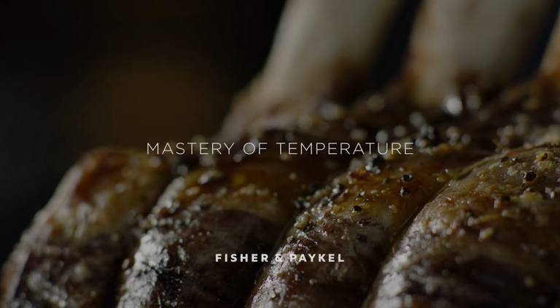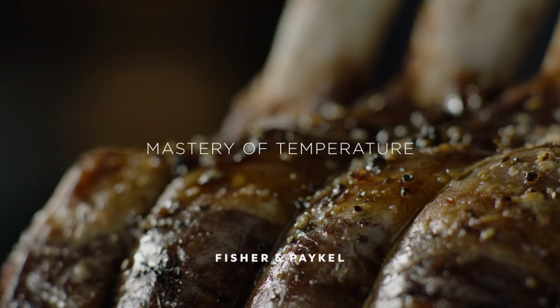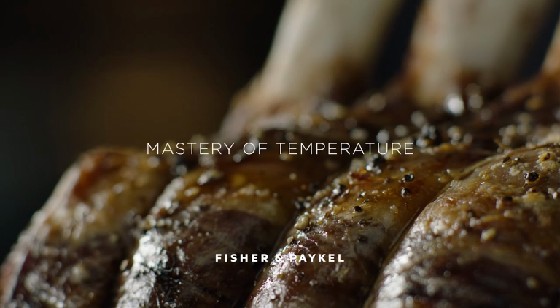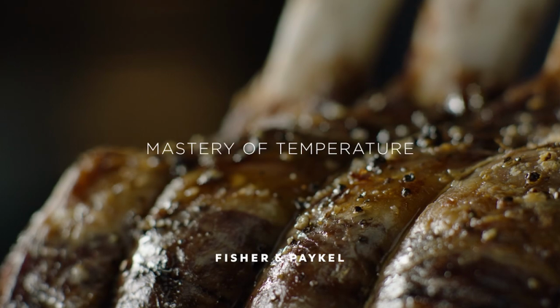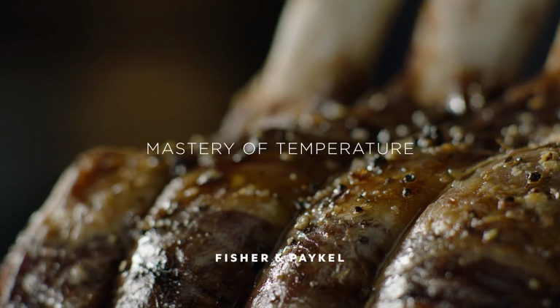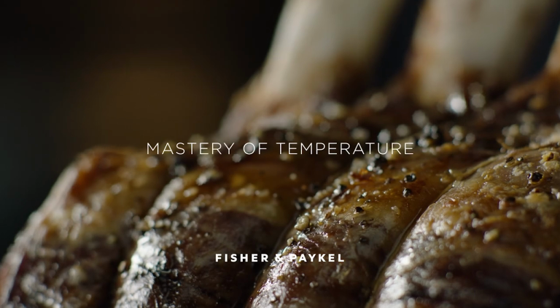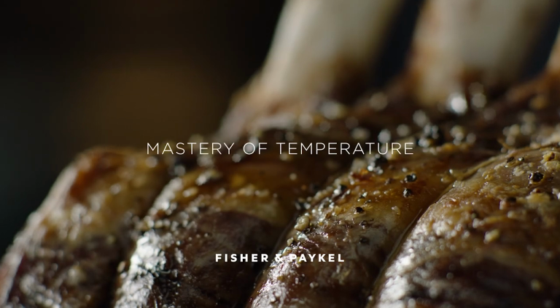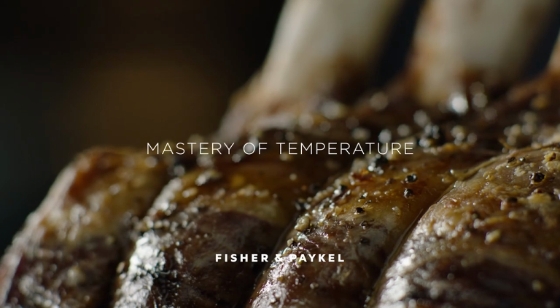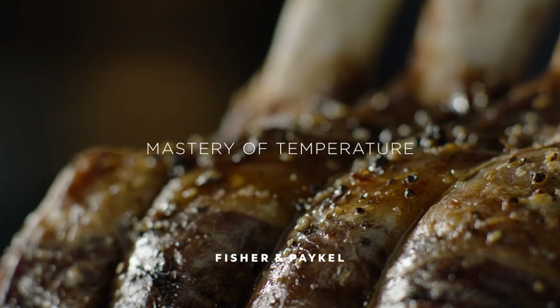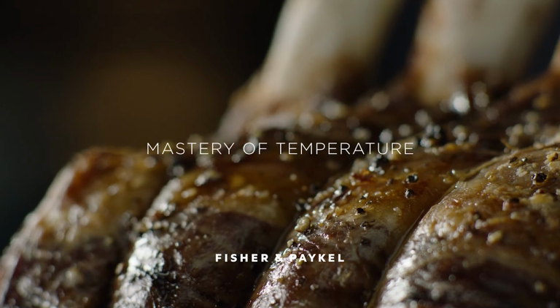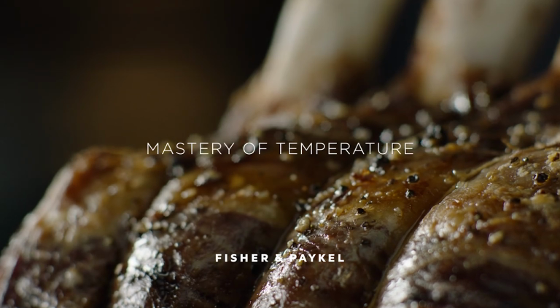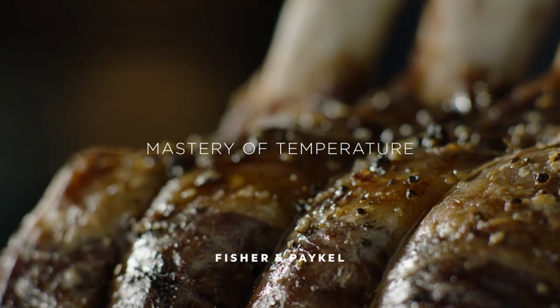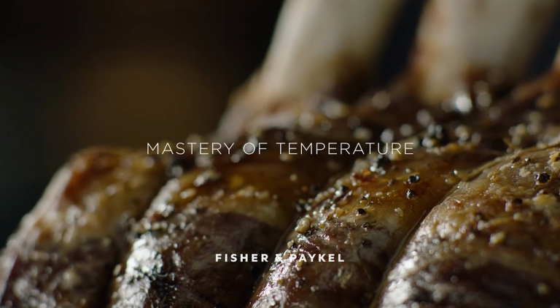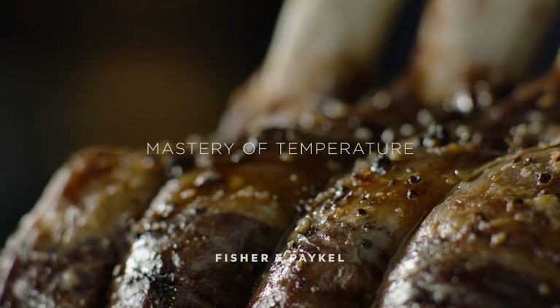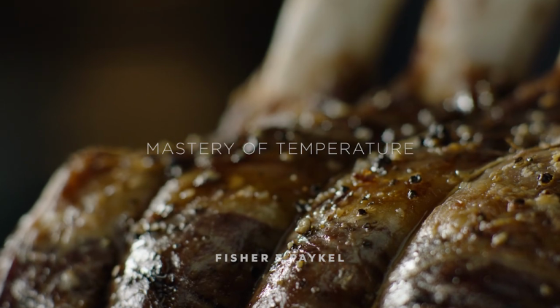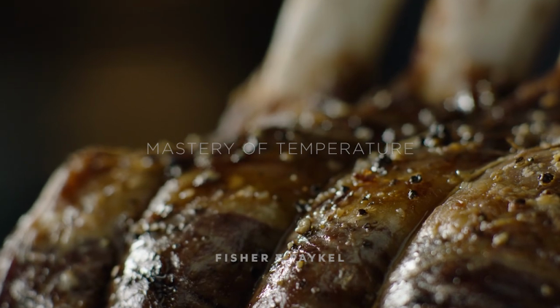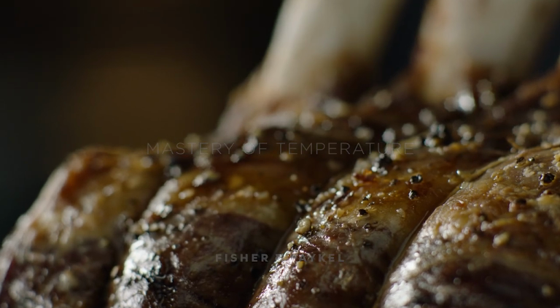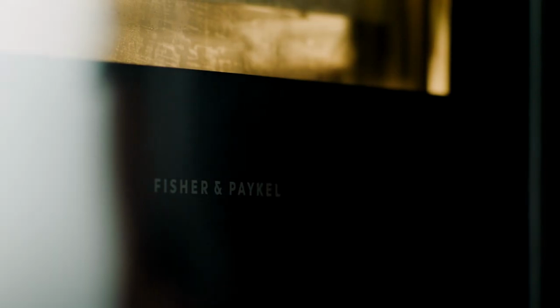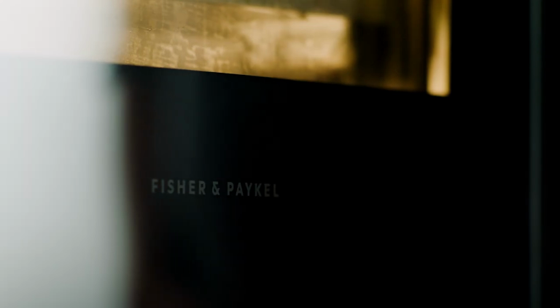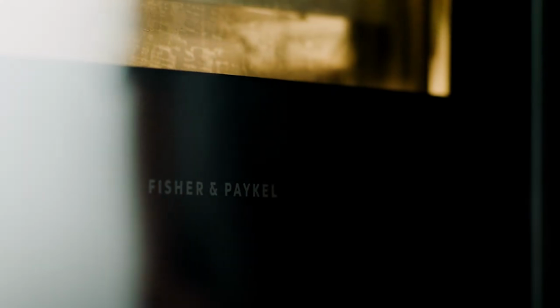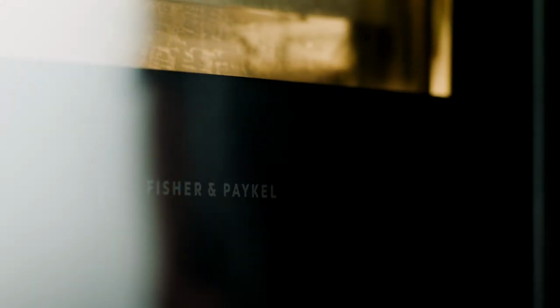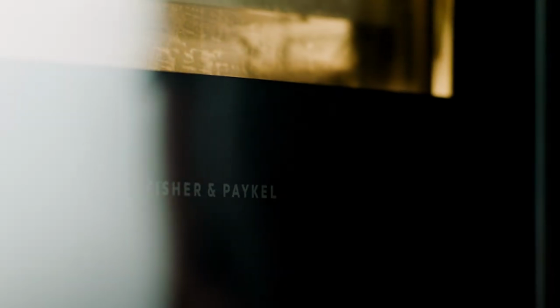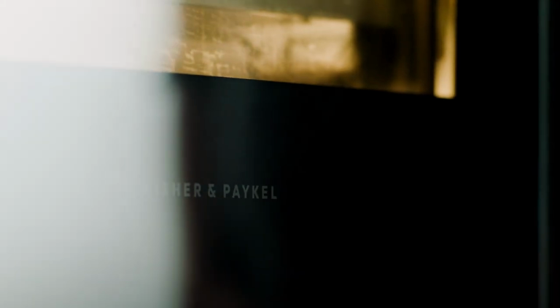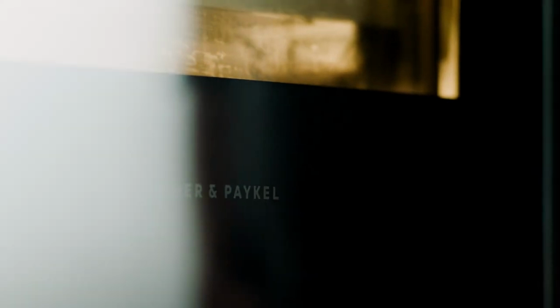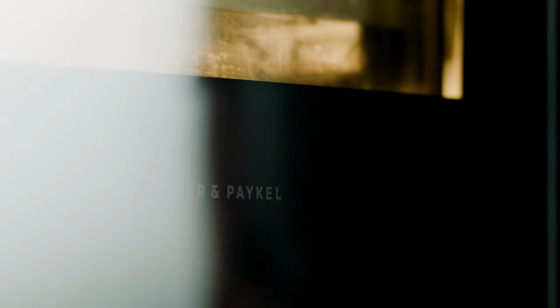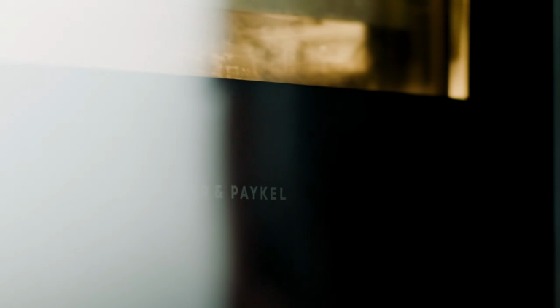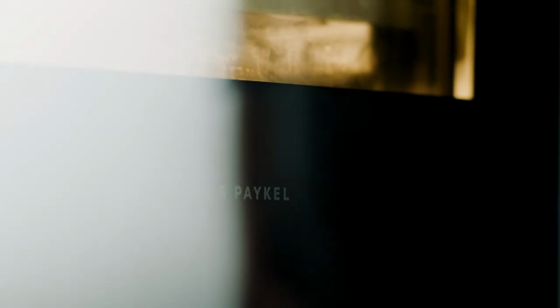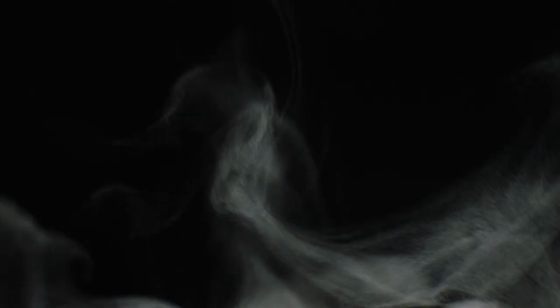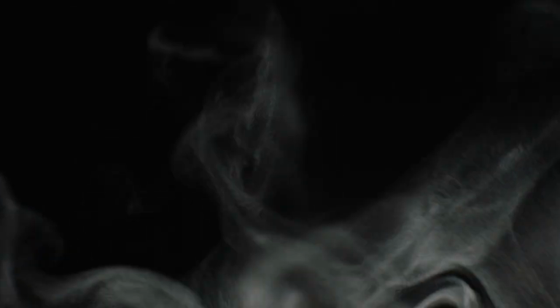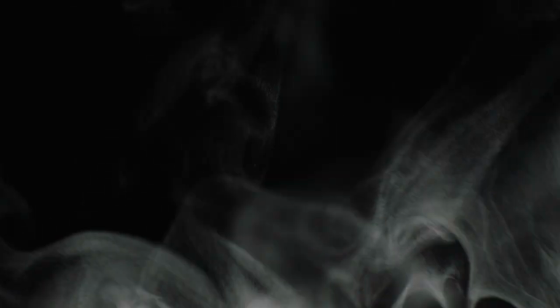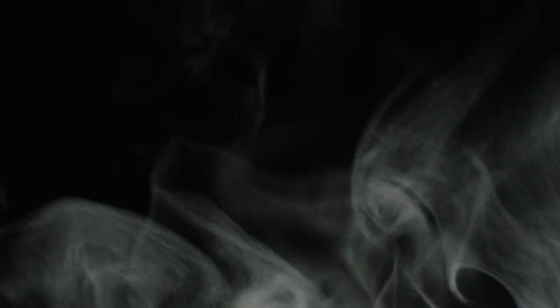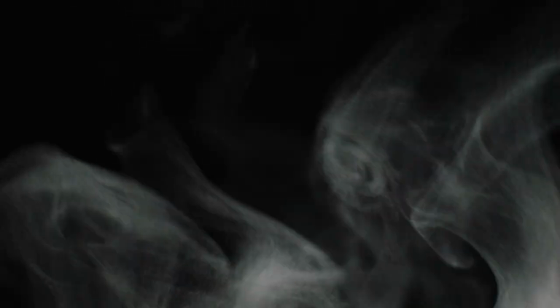Perfect roast beef. Succulent, tasty and timeless.